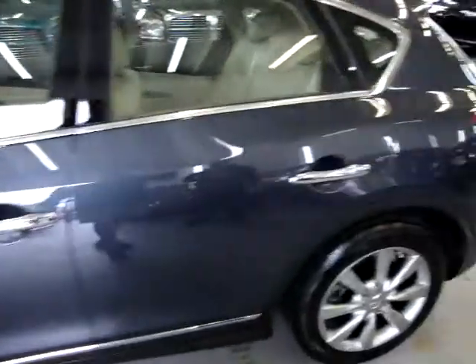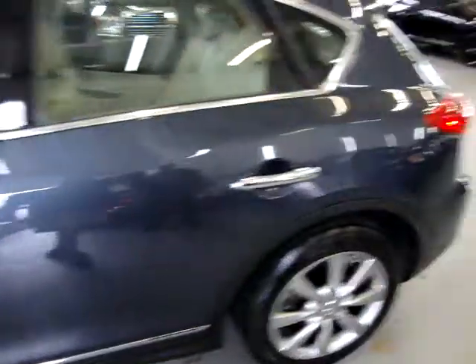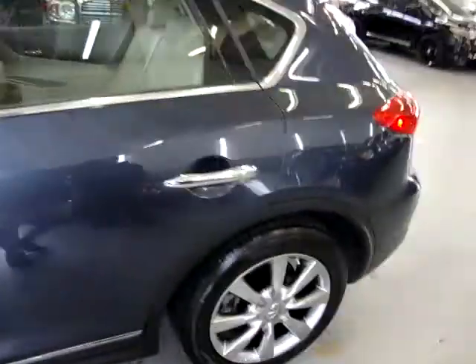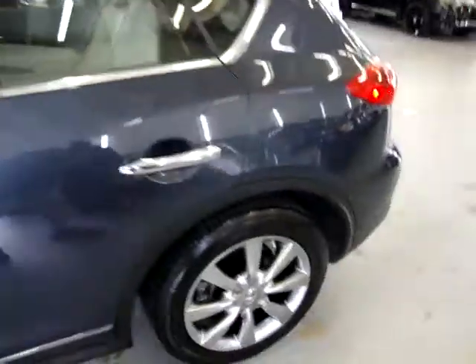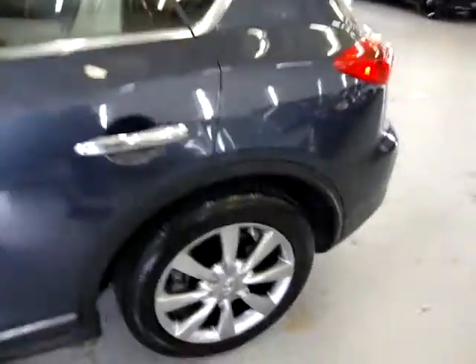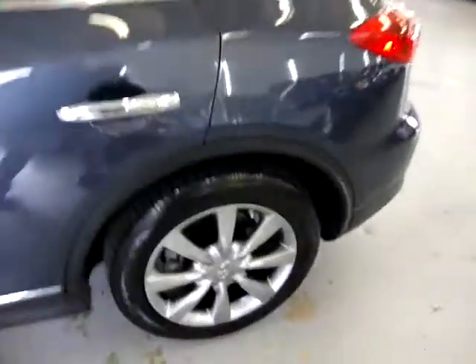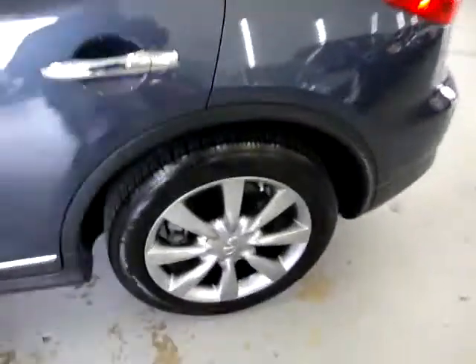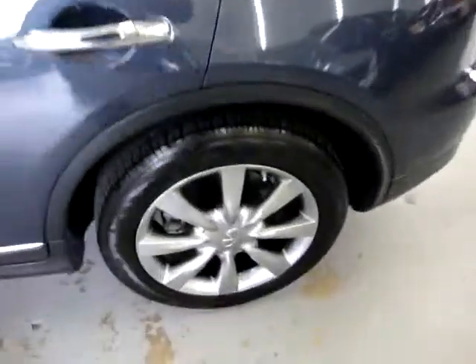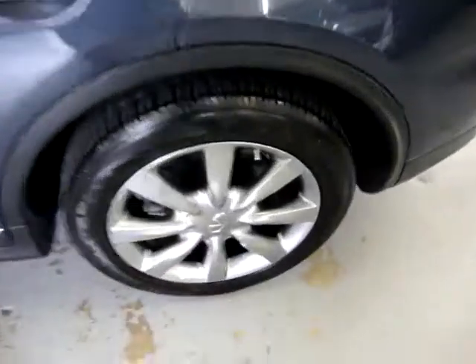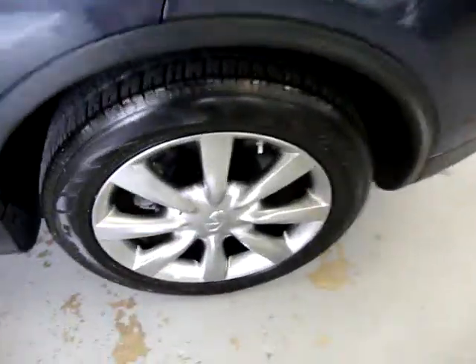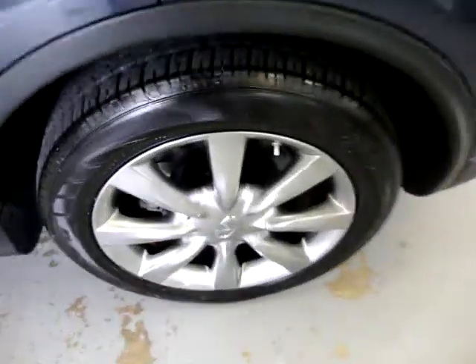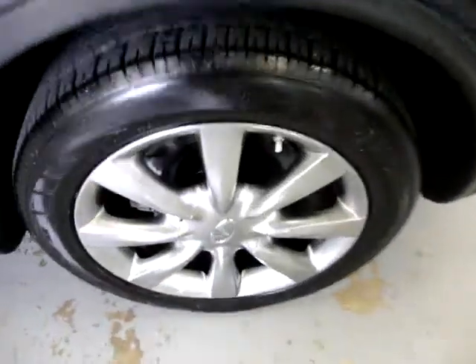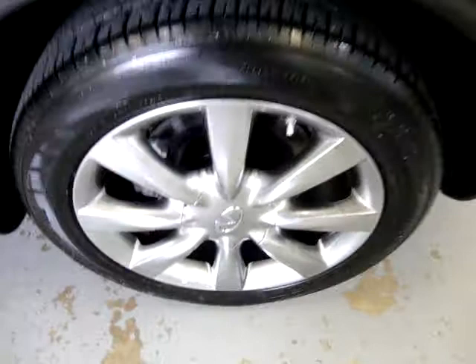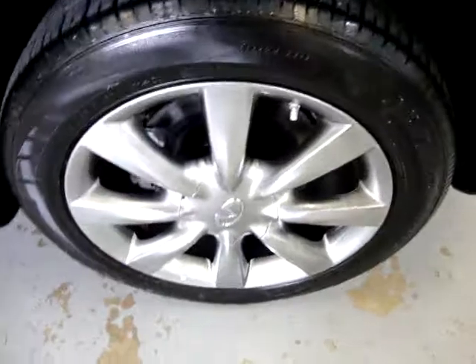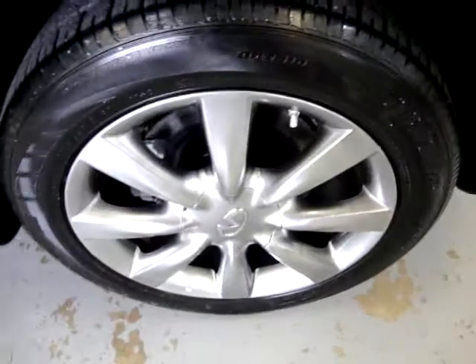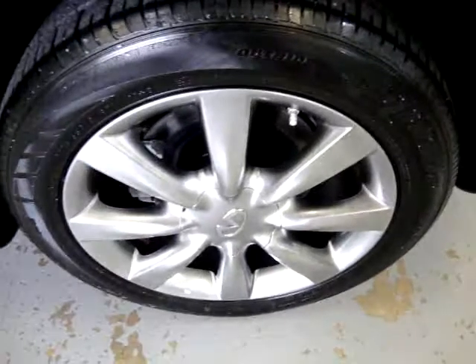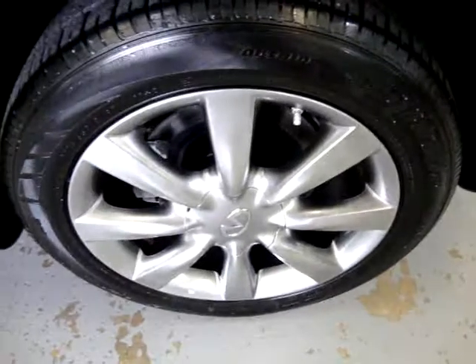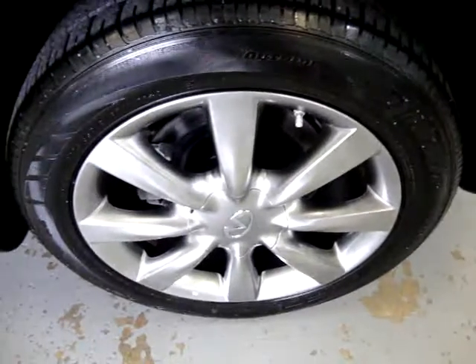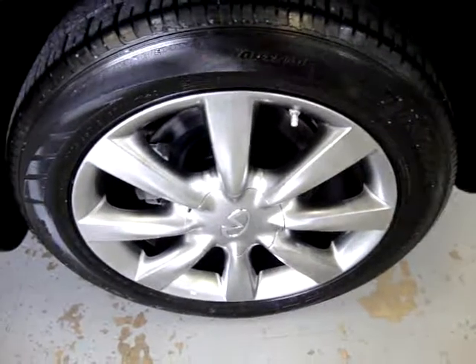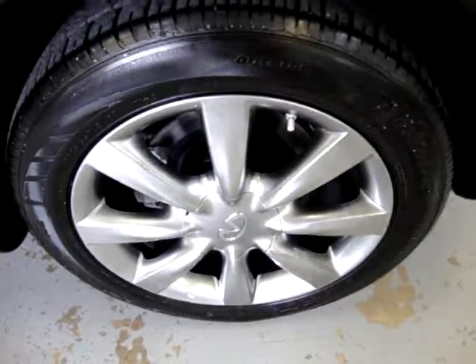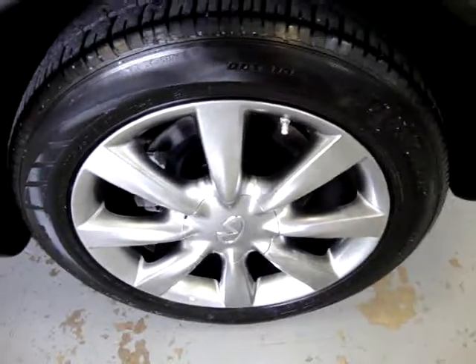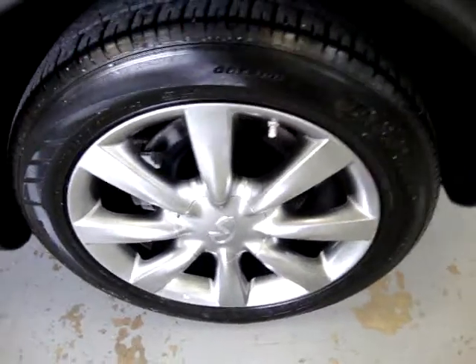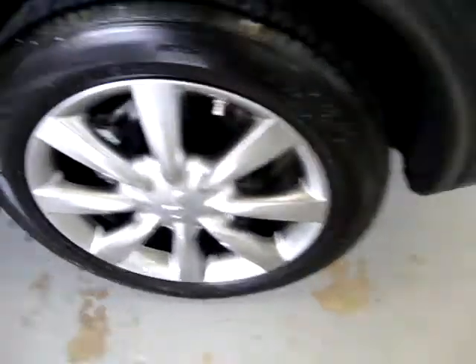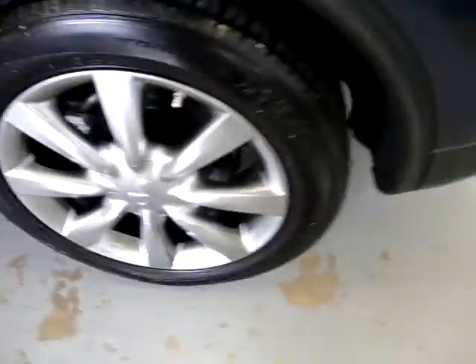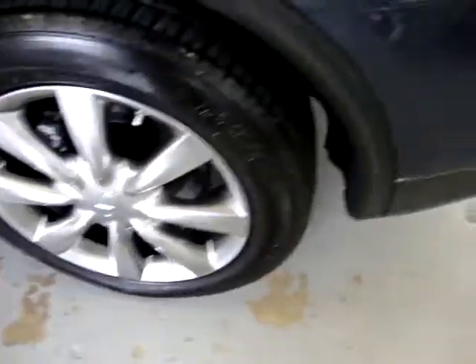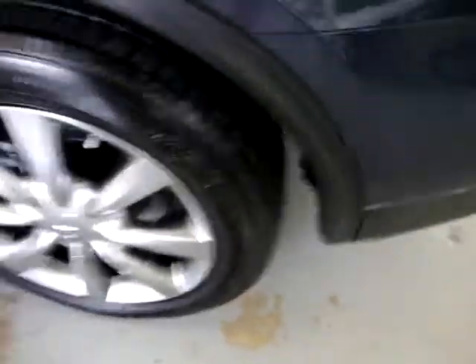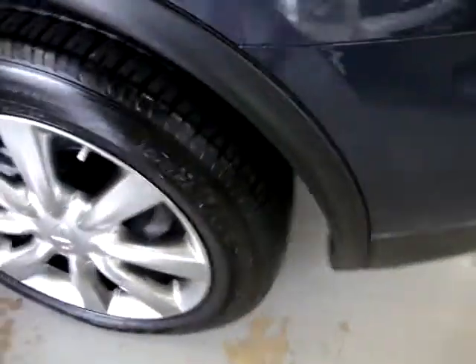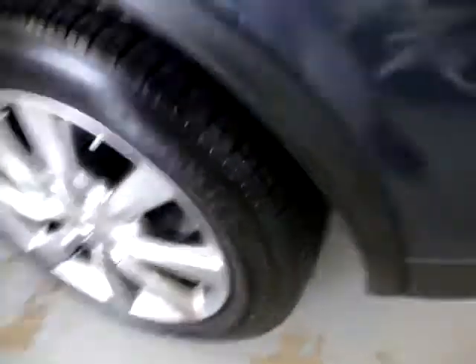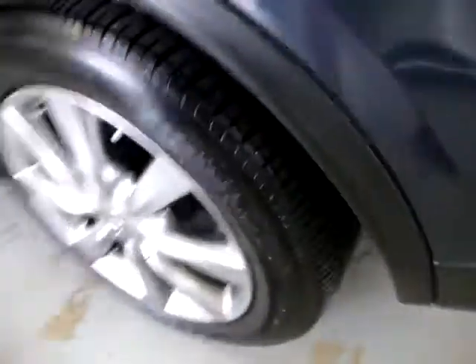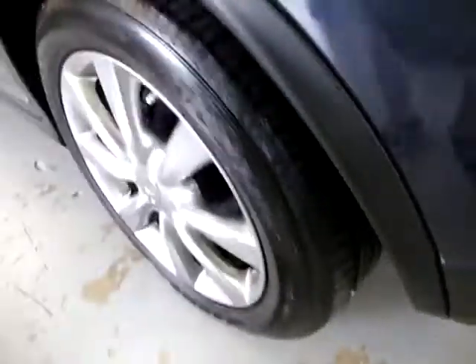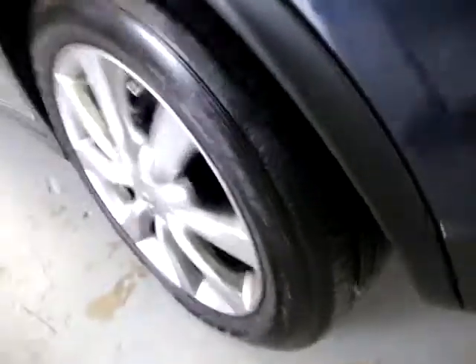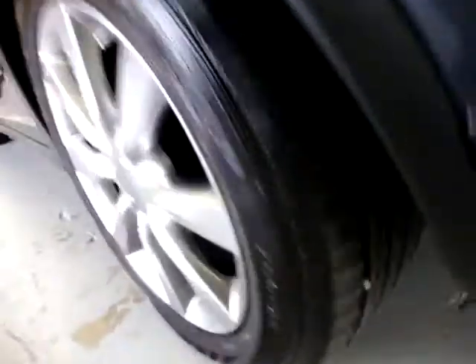Let me show you now the left front wheel. Same thing — all in perfect shape, all matching Dunlop tires.